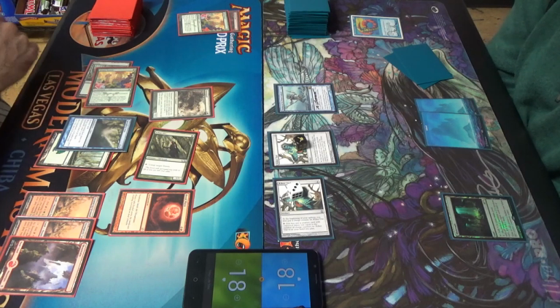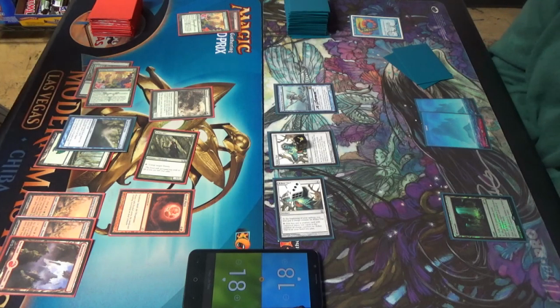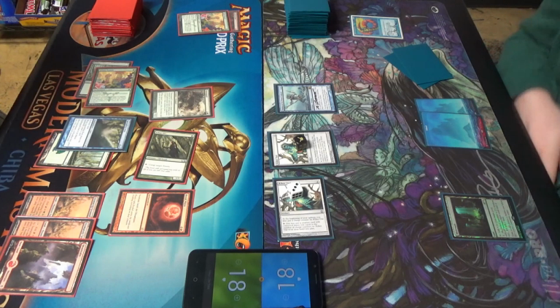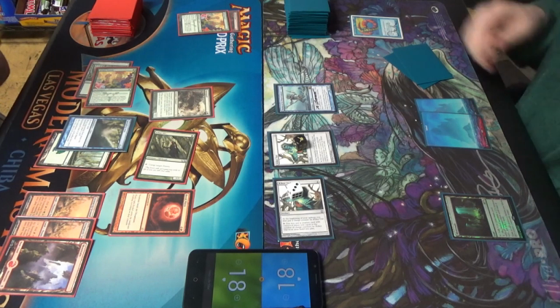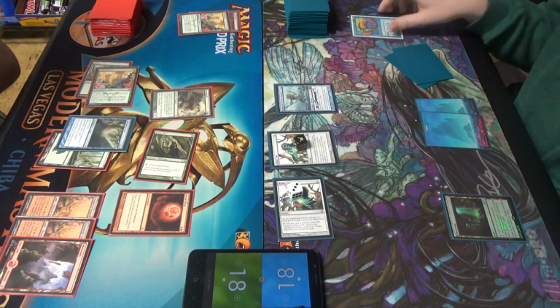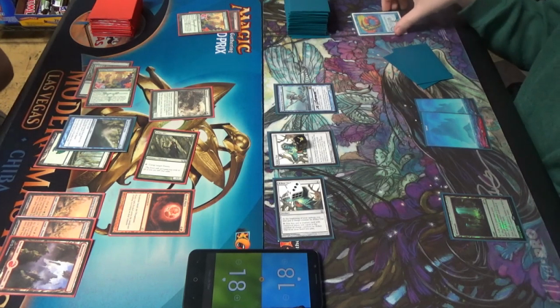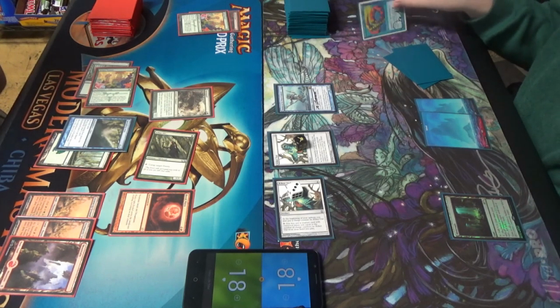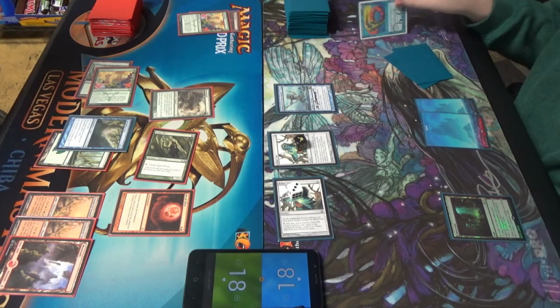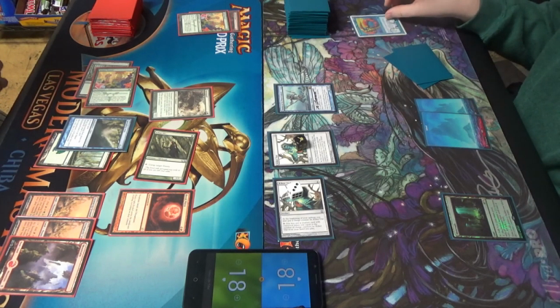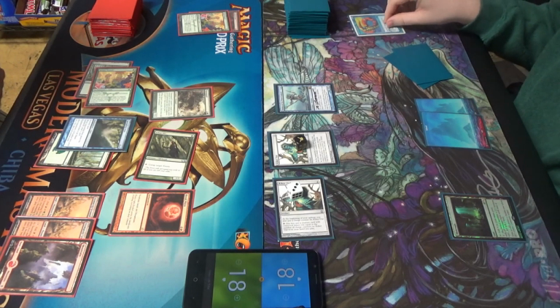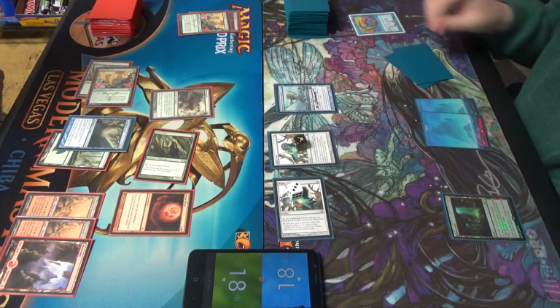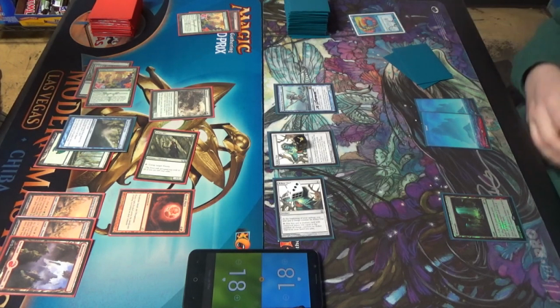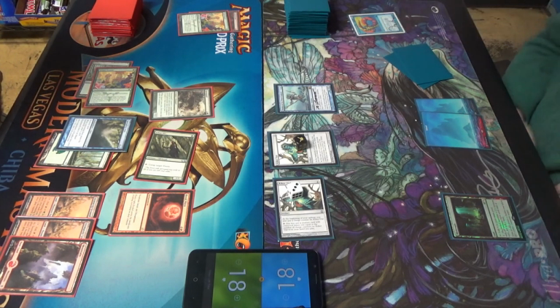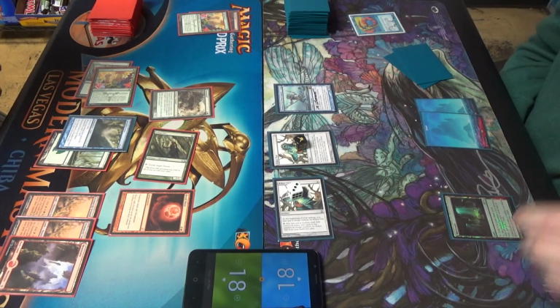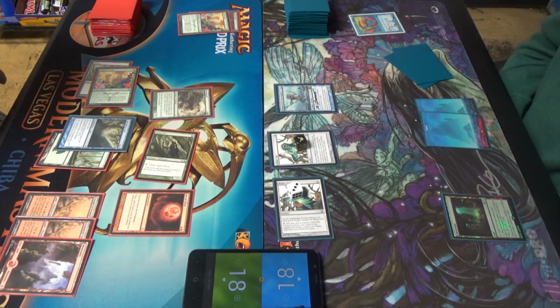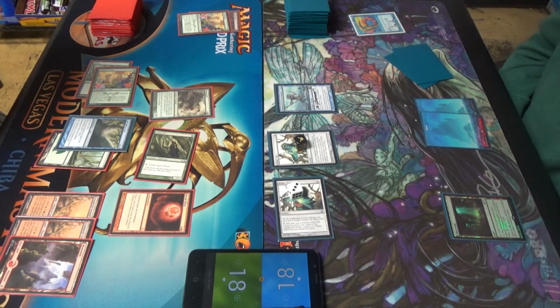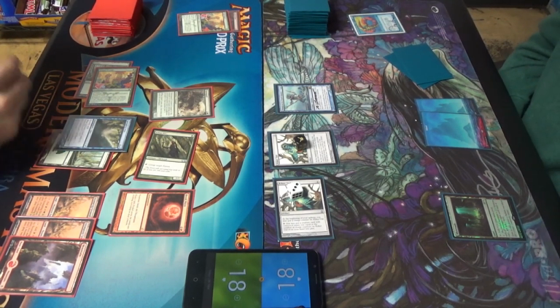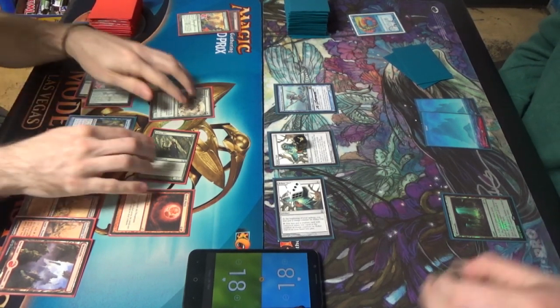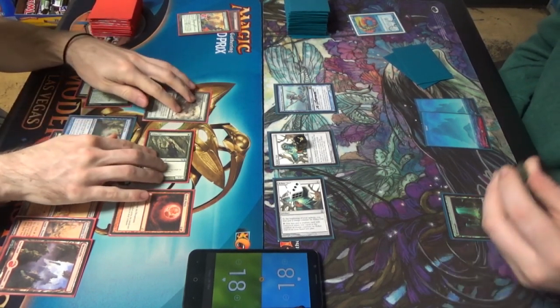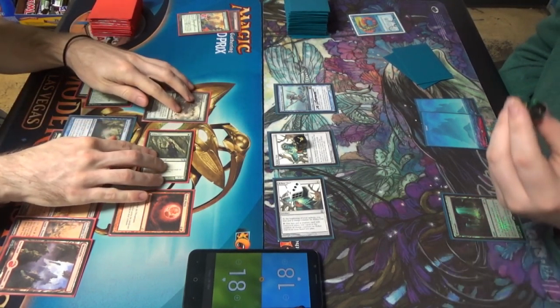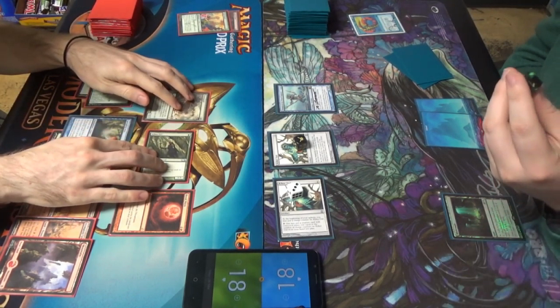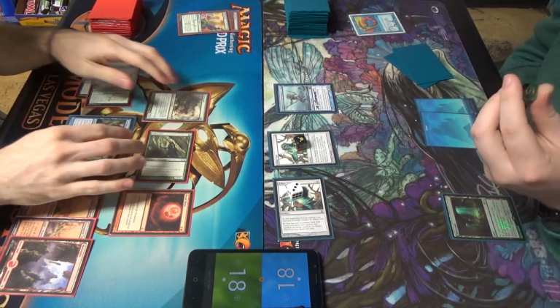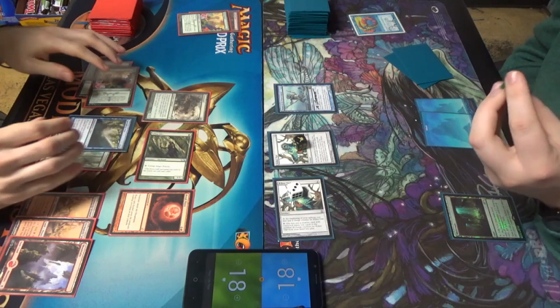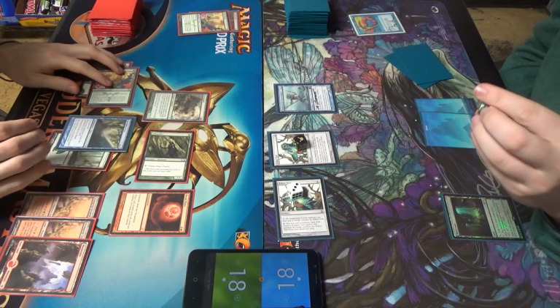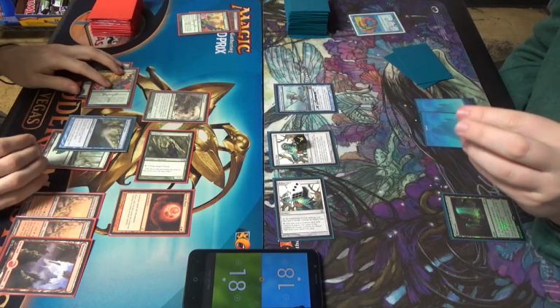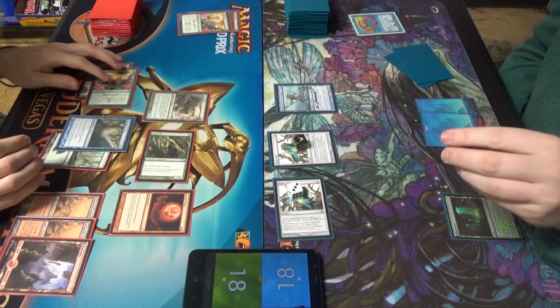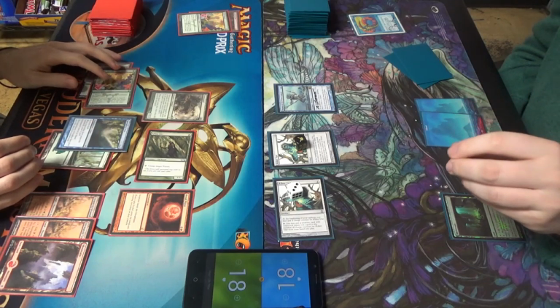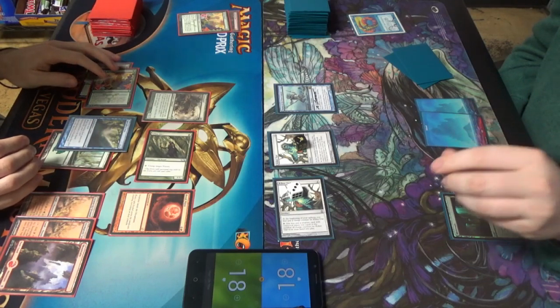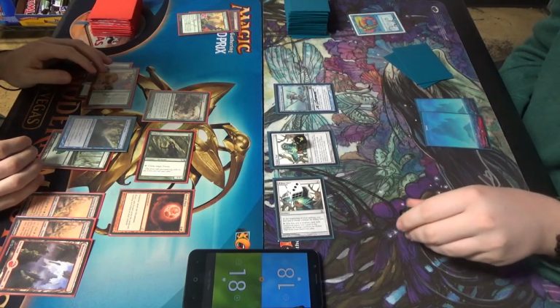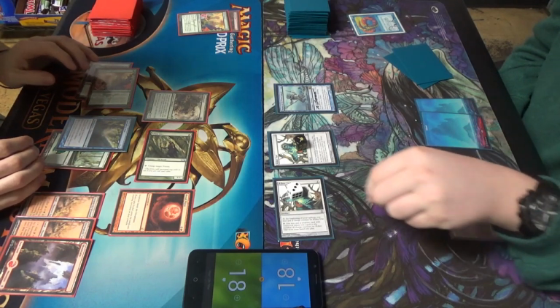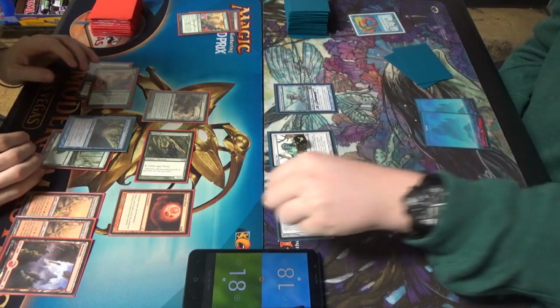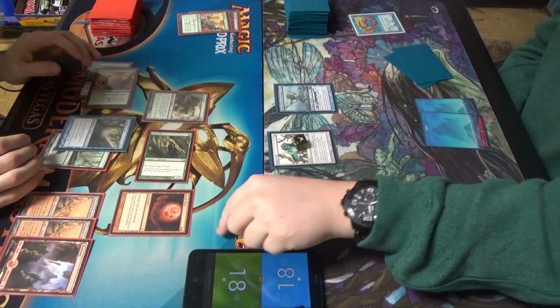Price check: it's a 3/4. Instant, creature, enchantment. Hey, that's cool.